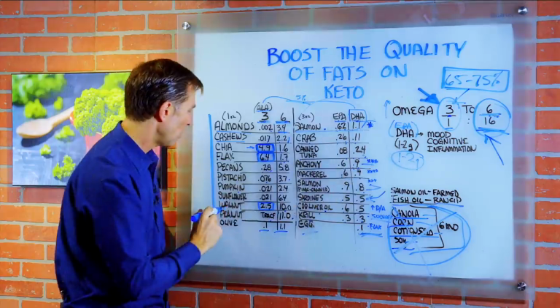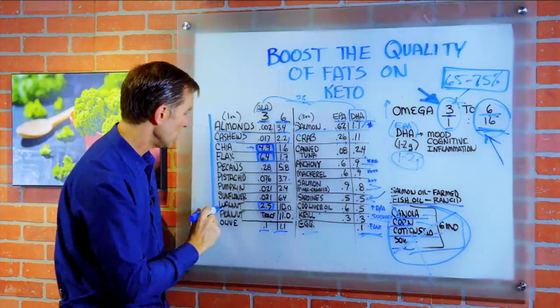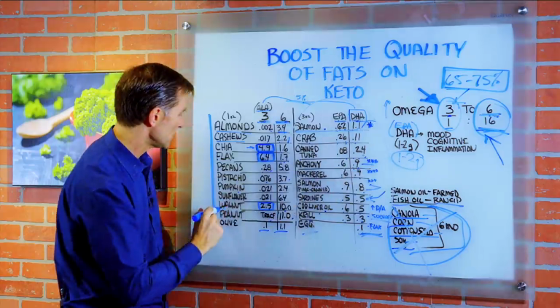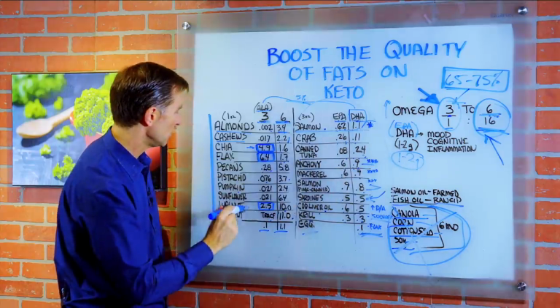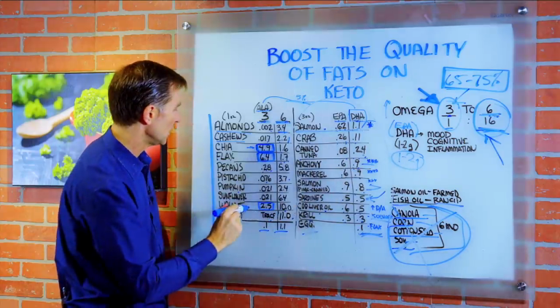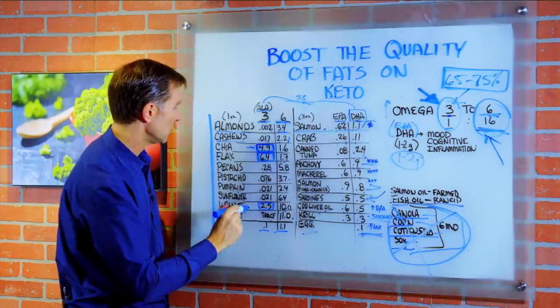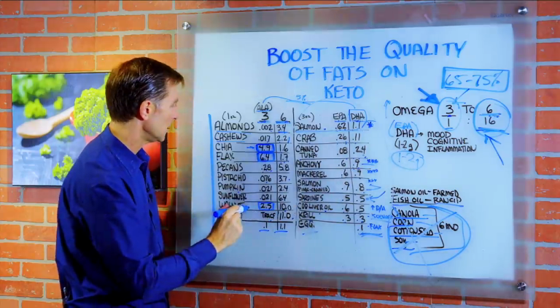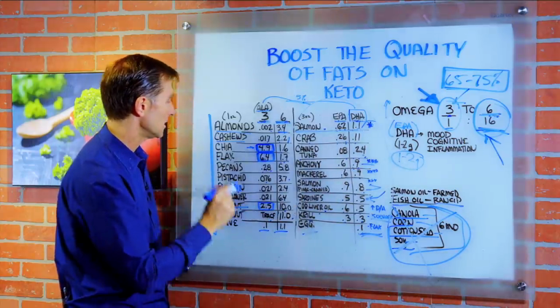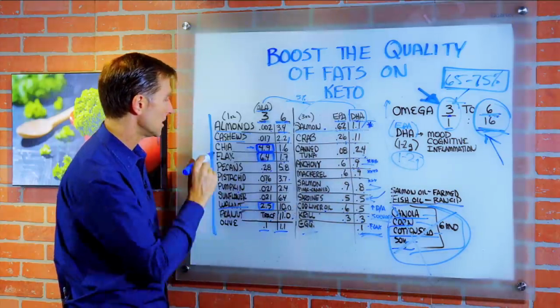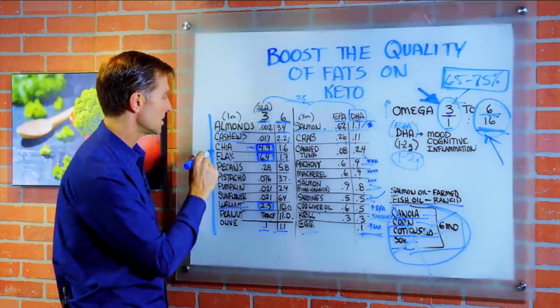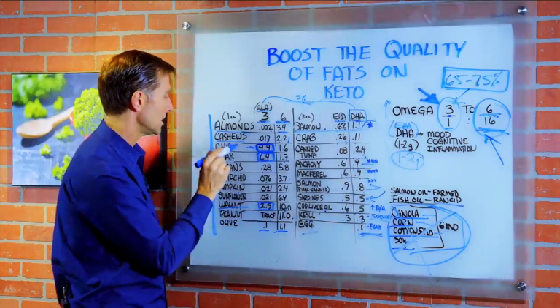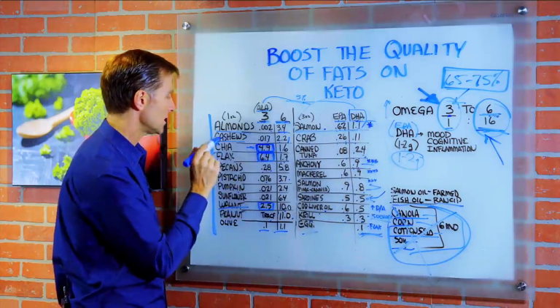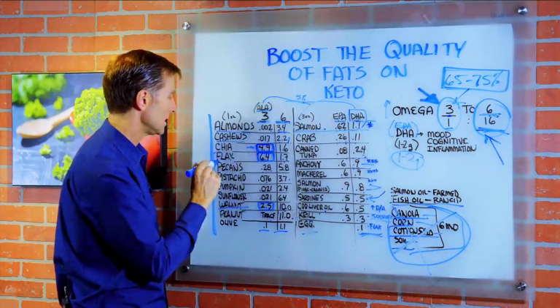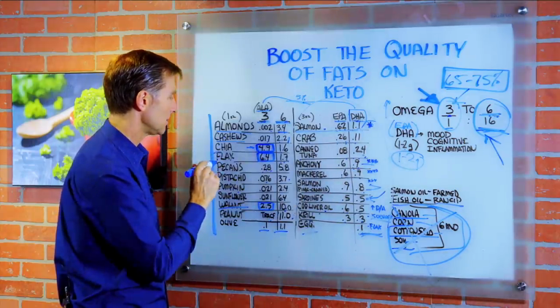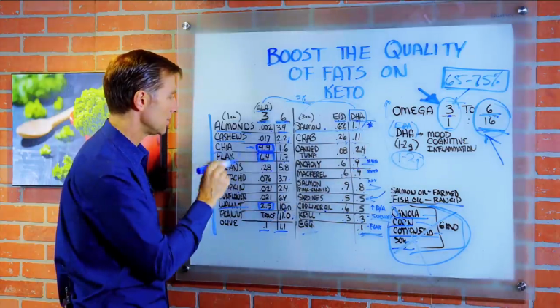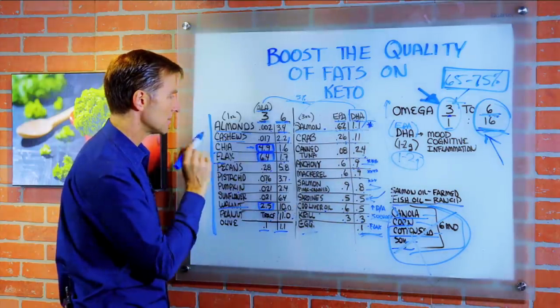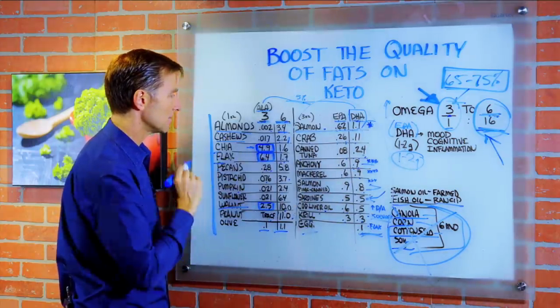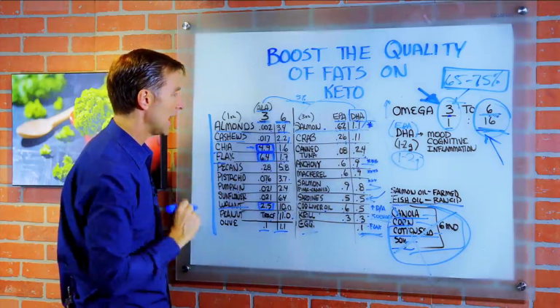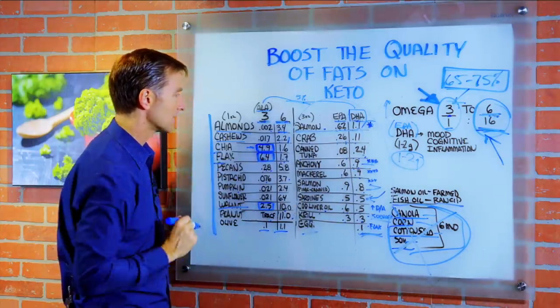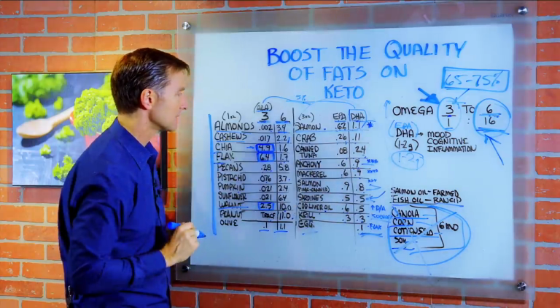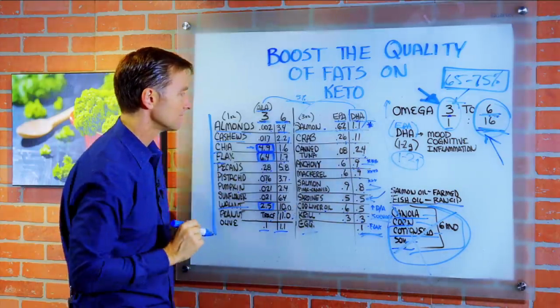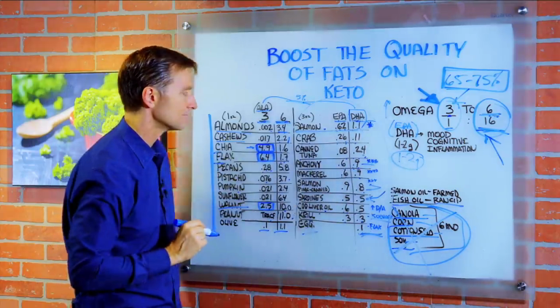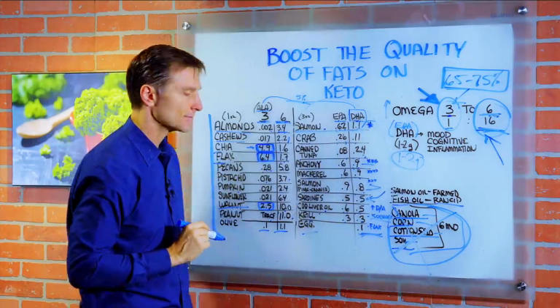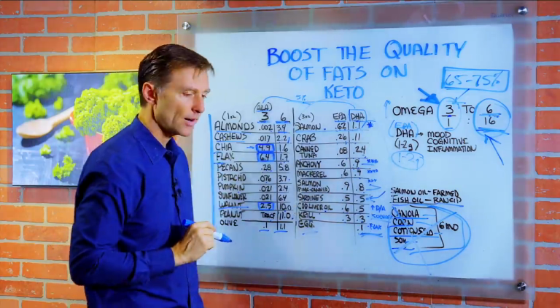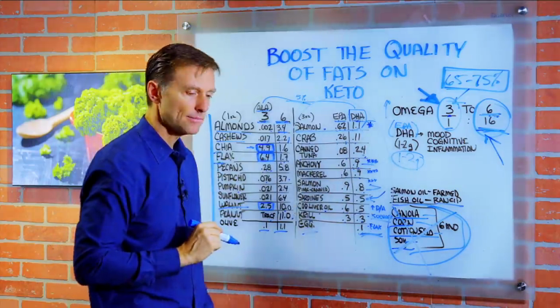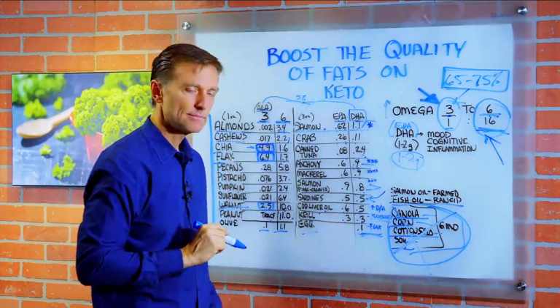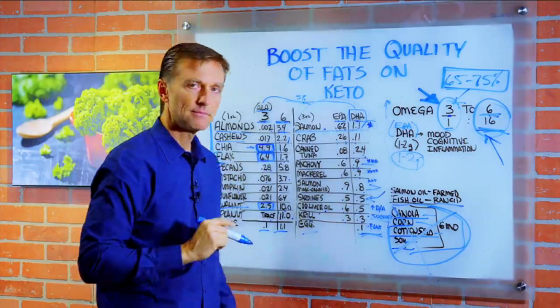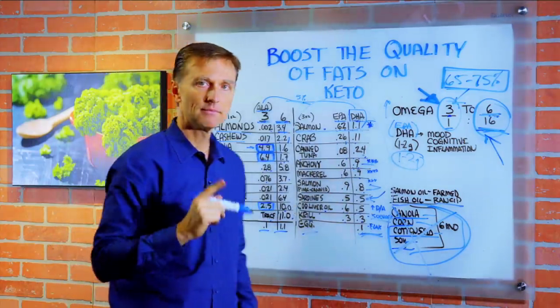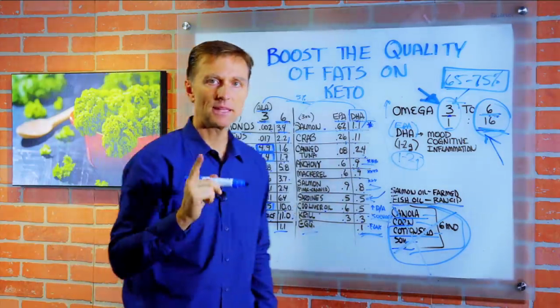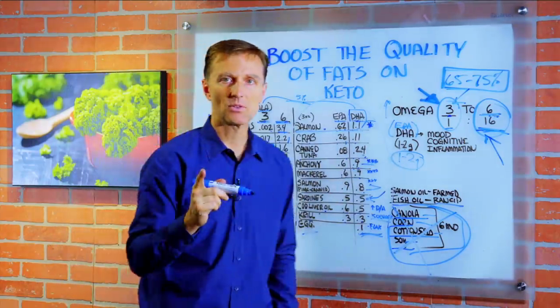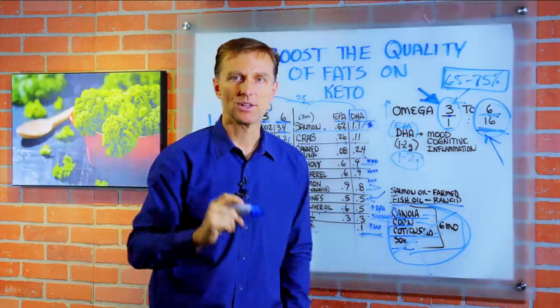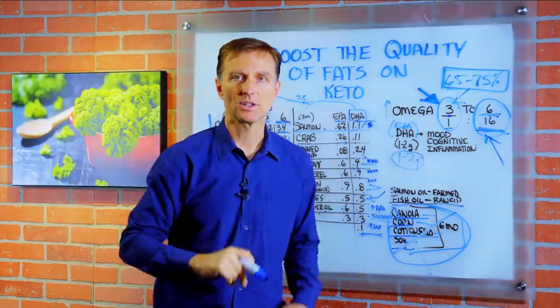Walnuts would be good. Chia seed, maybe some flax. Thanks for watching.